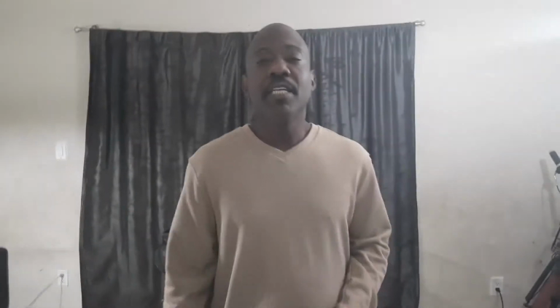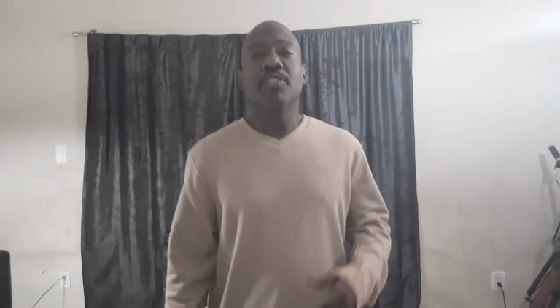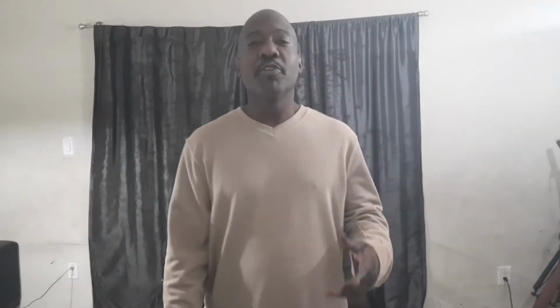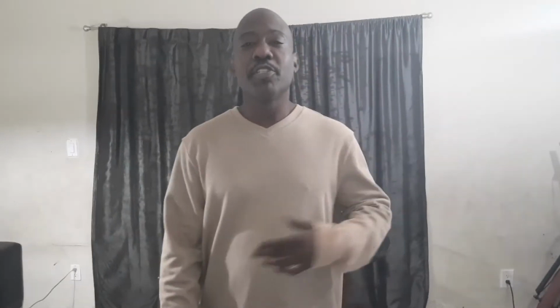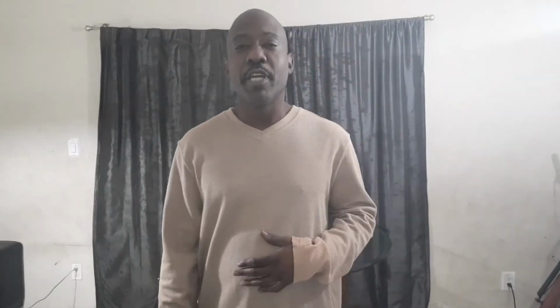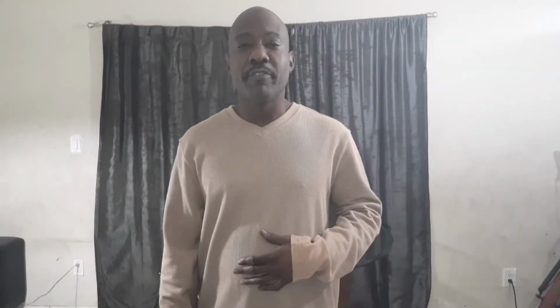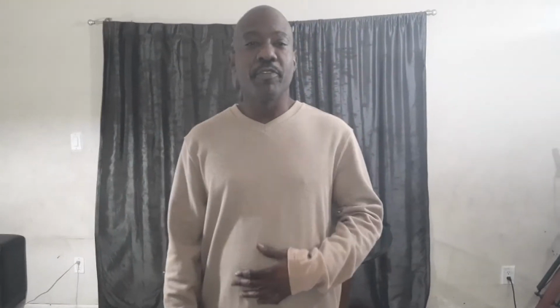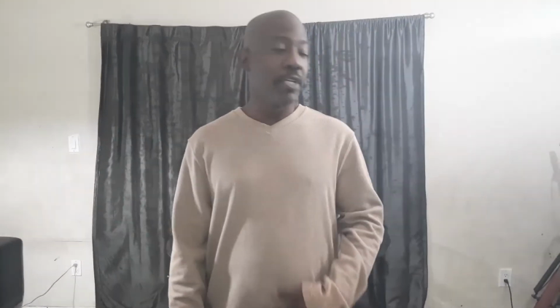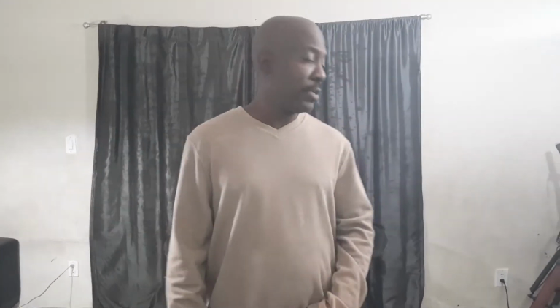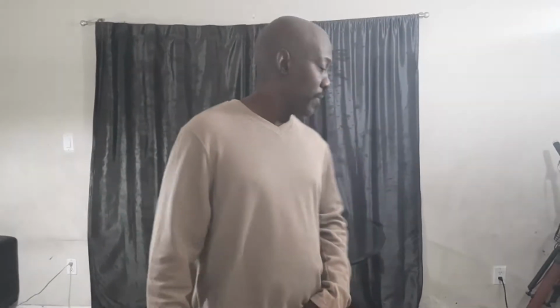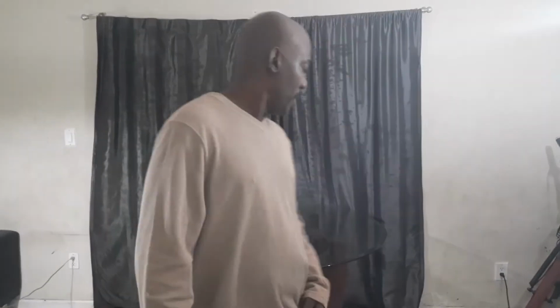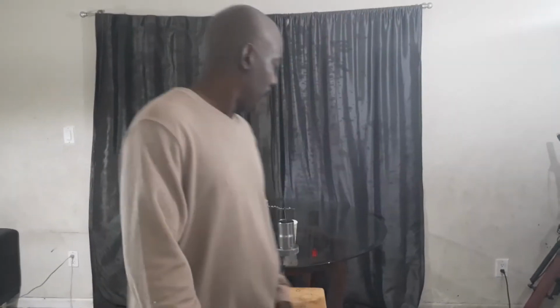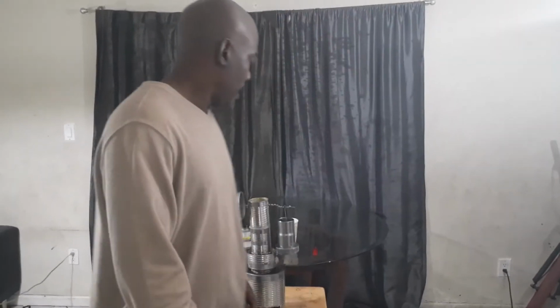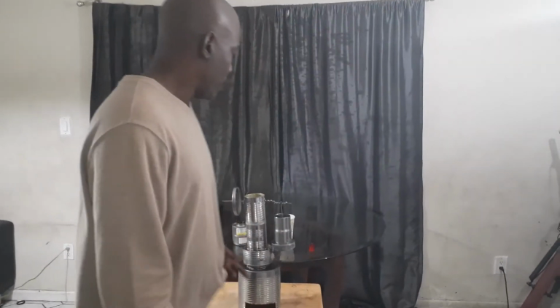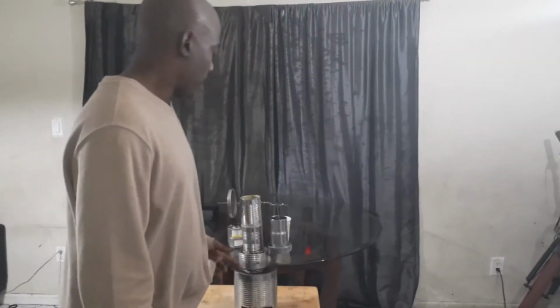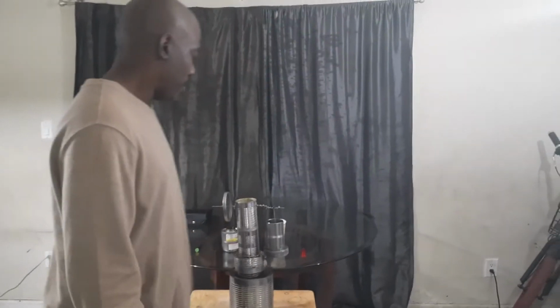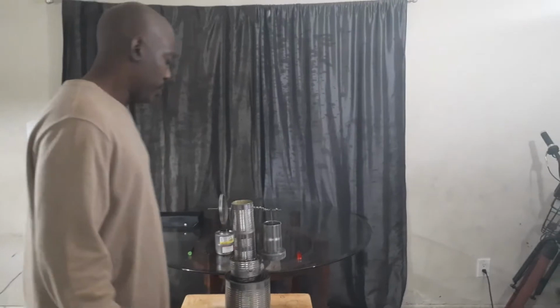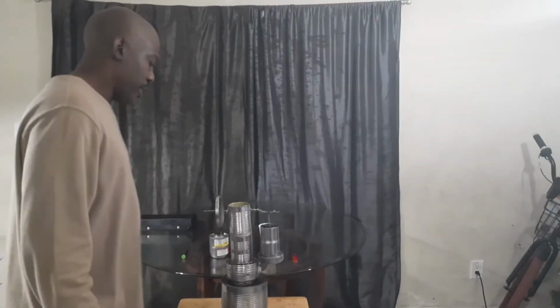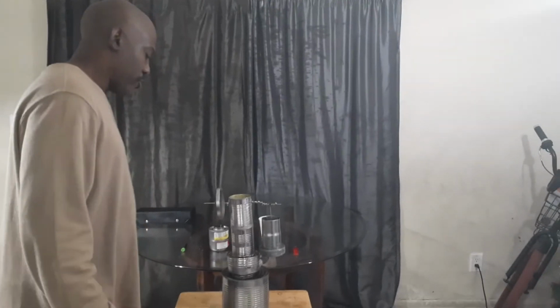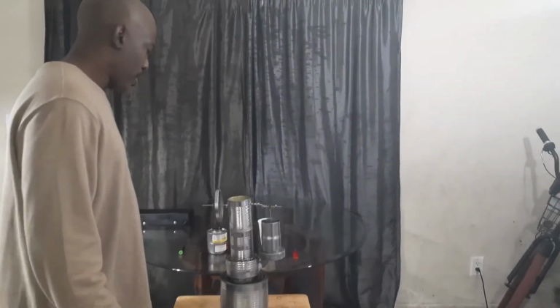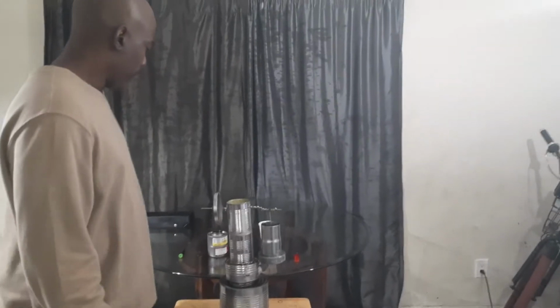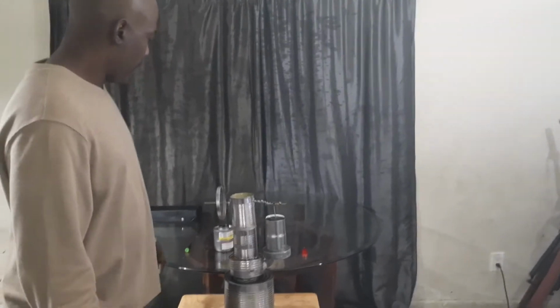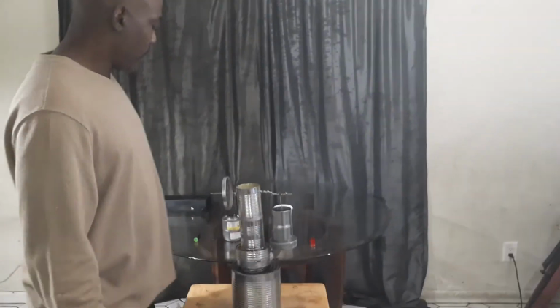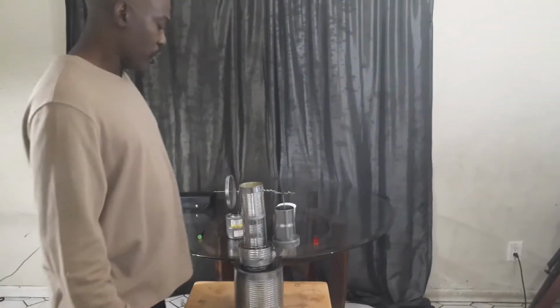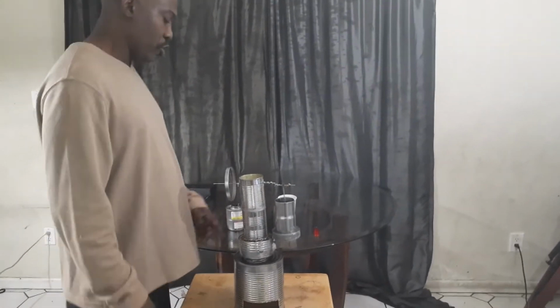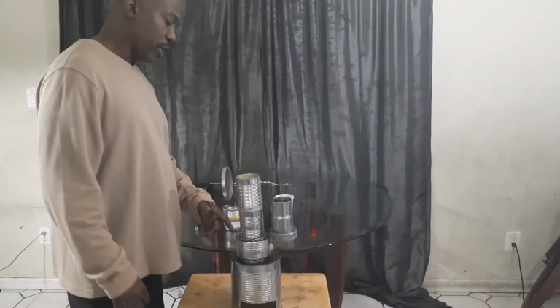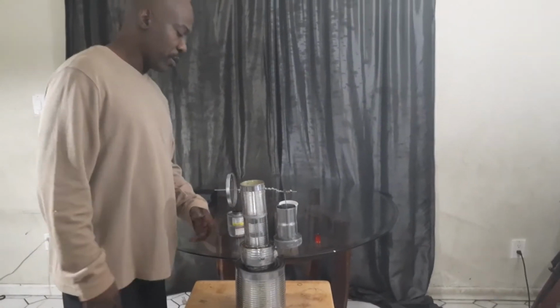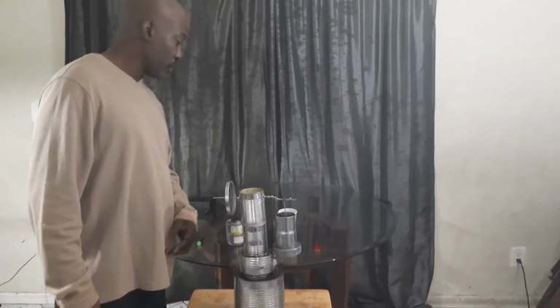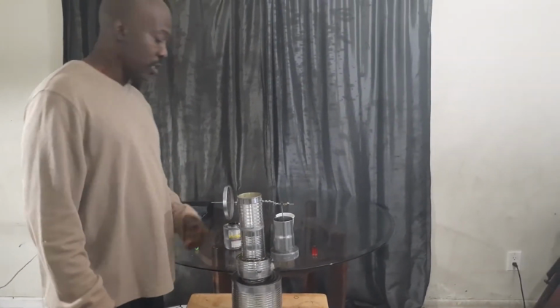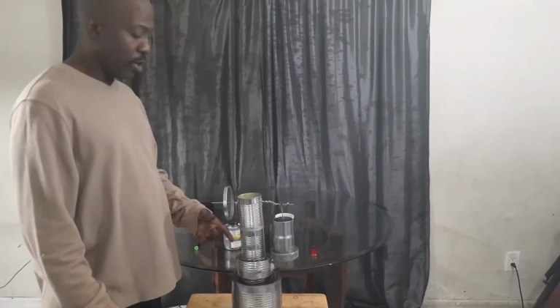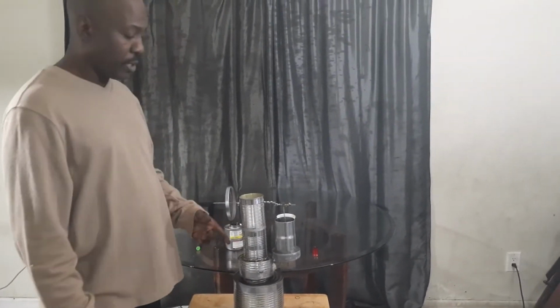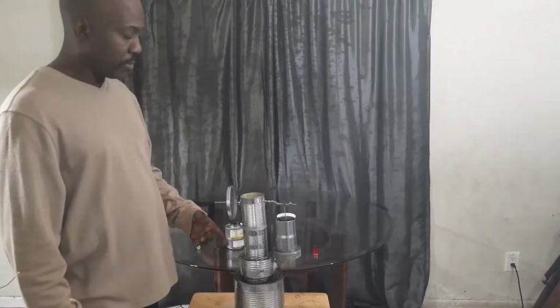The Stirling engine I have here today is one that I built yesterday and I just wanted you to check her out because you want to see the RPMs.